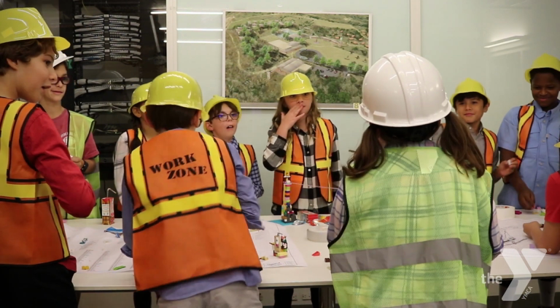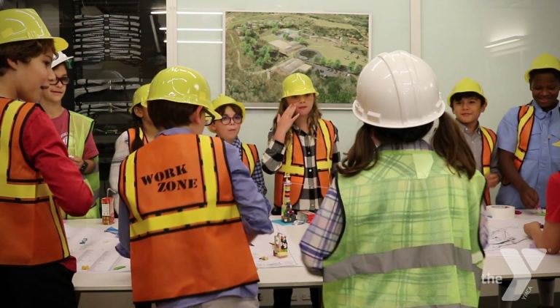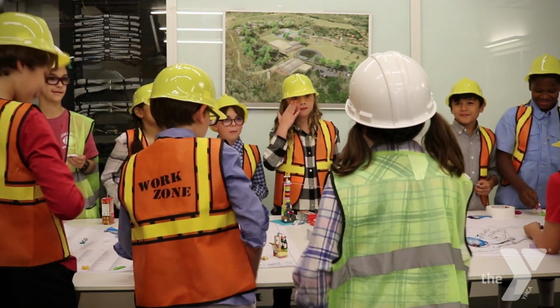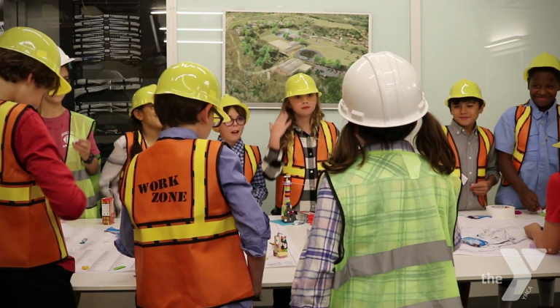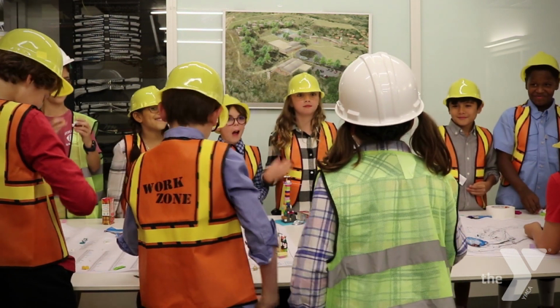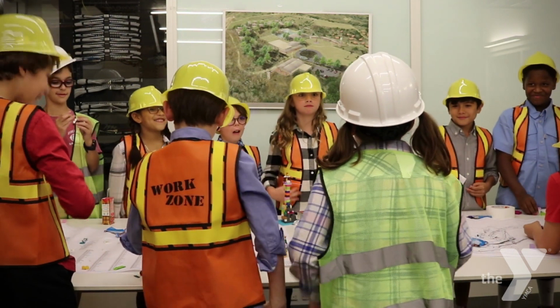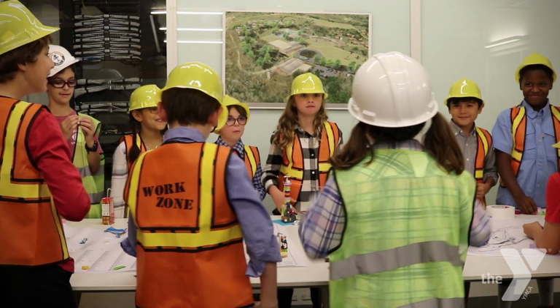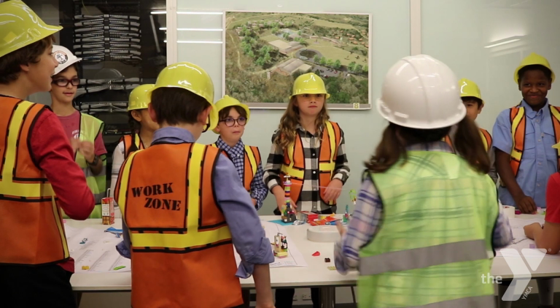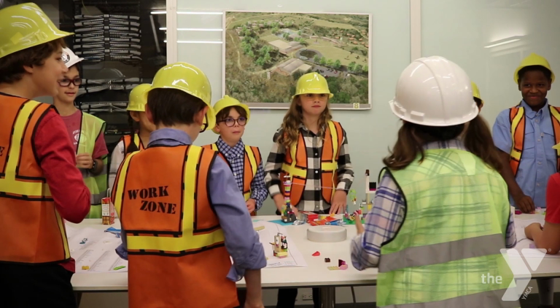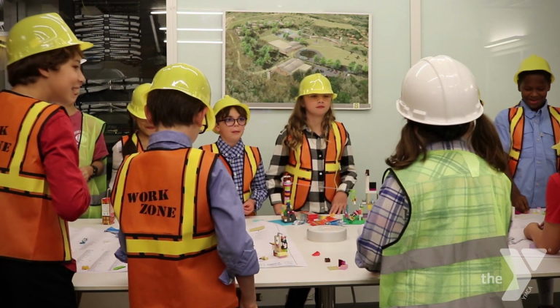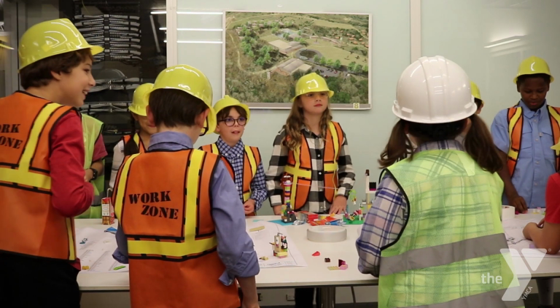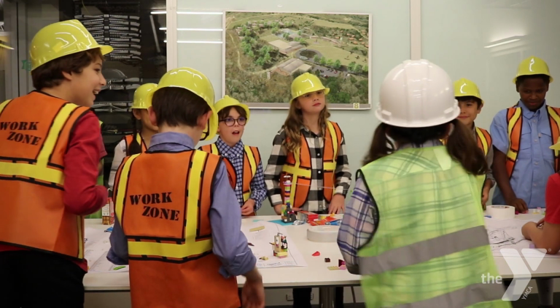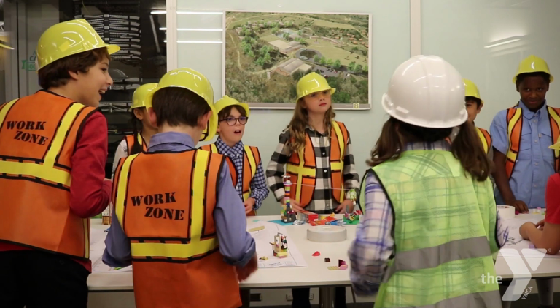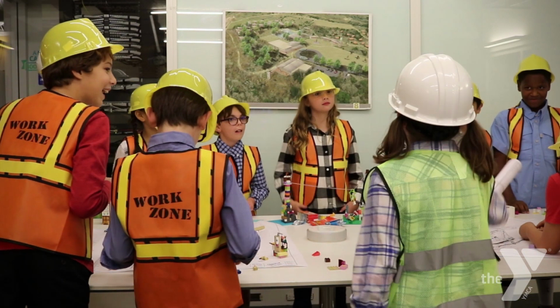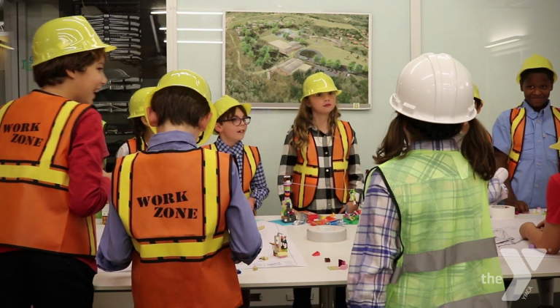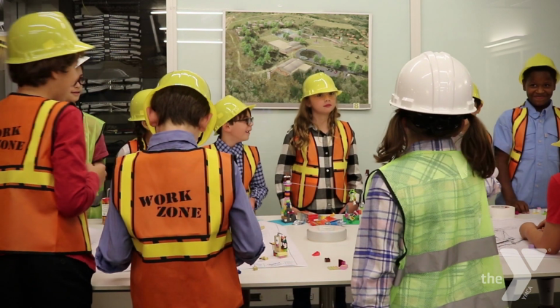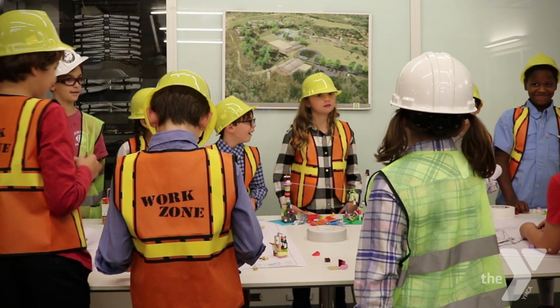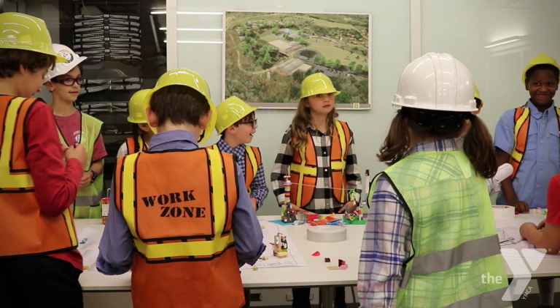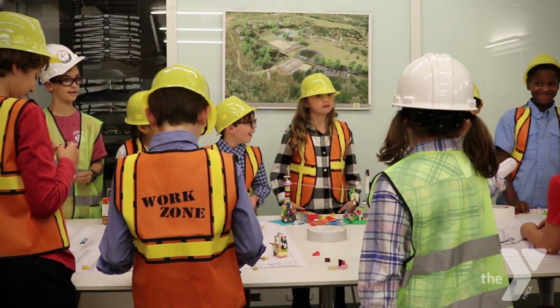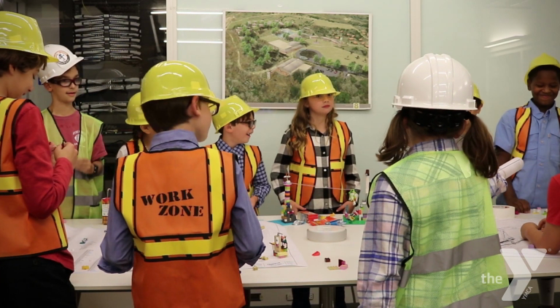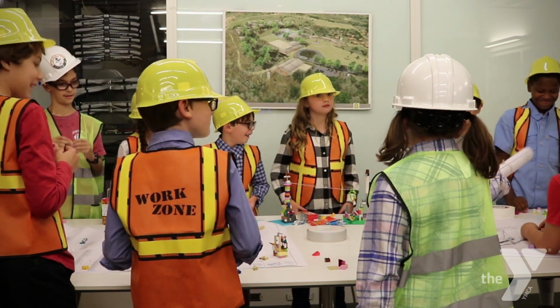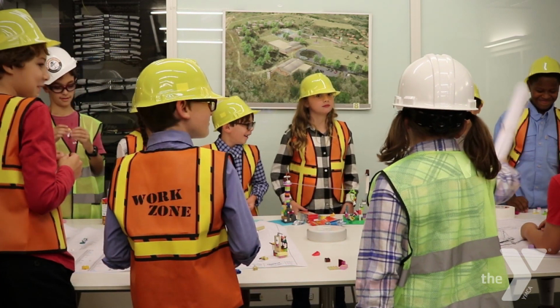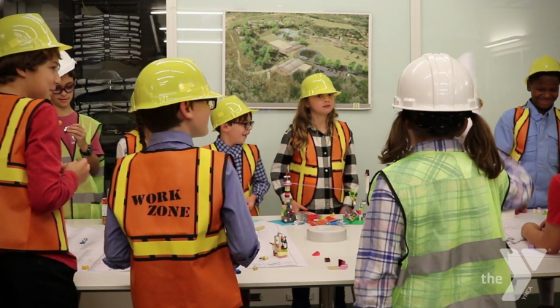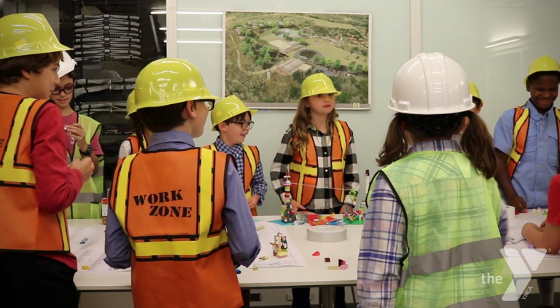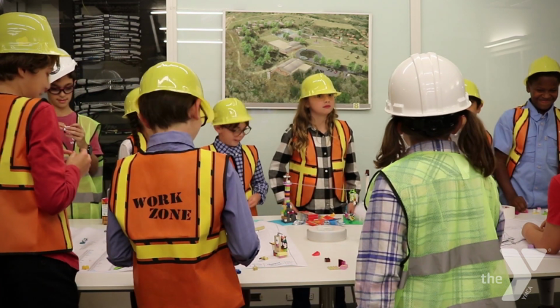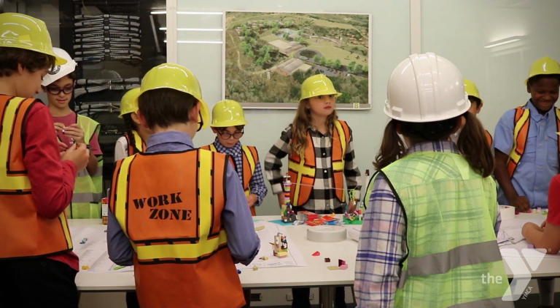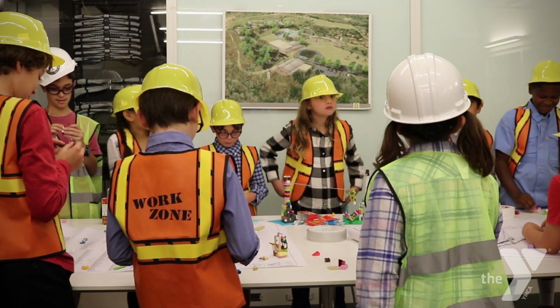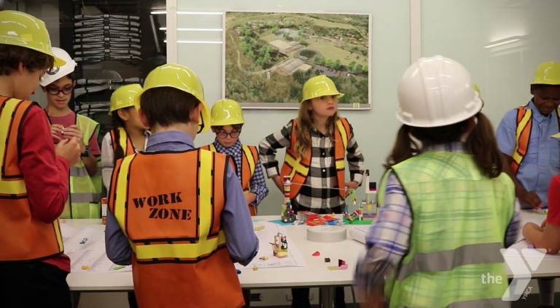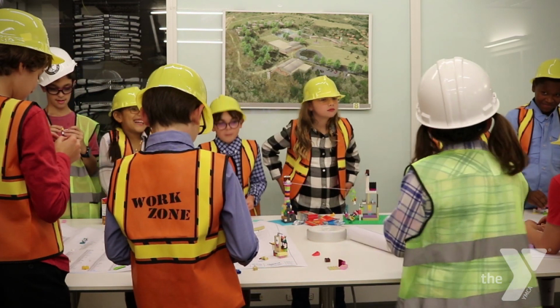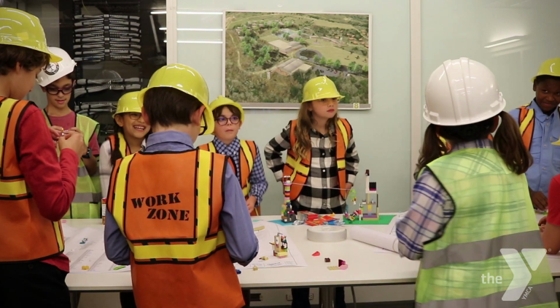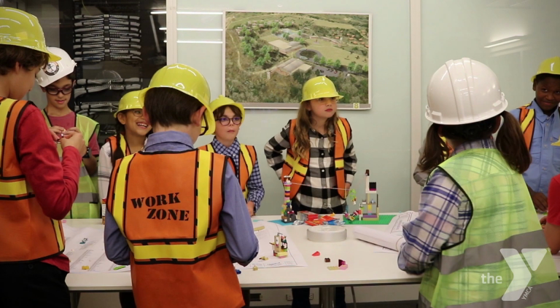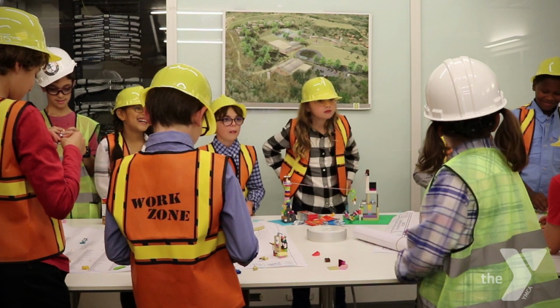Listen up everyone, these are all great ideas. Someone over there isn't listening. Get back to work.